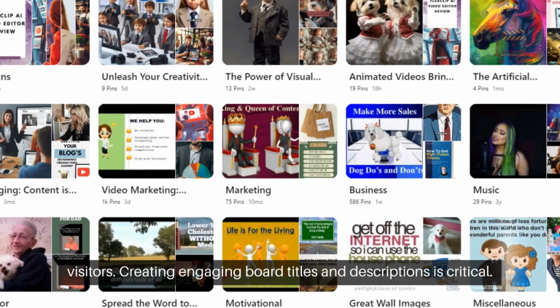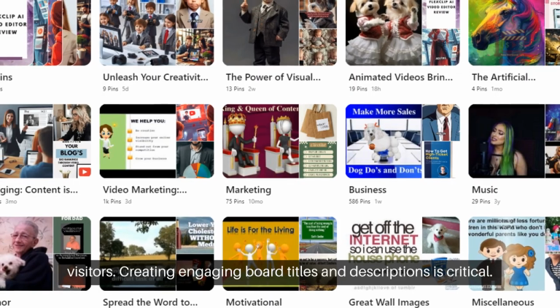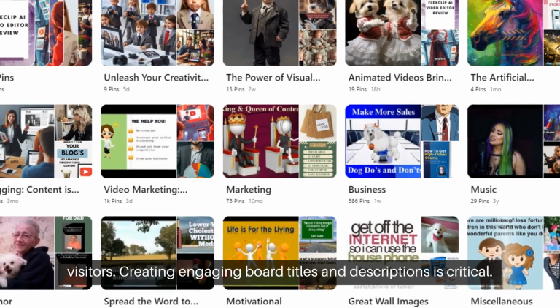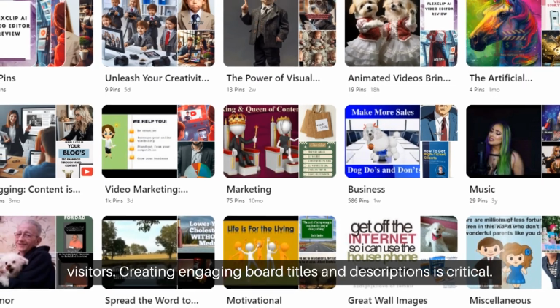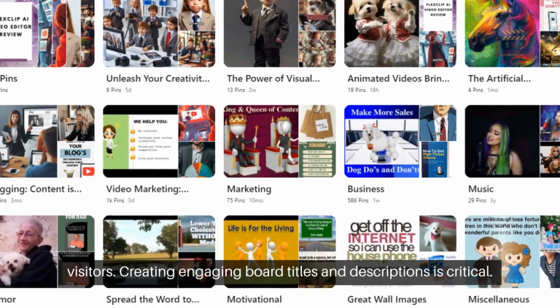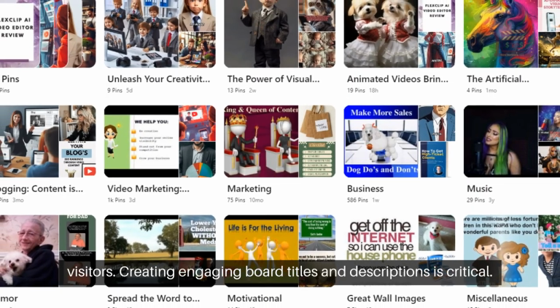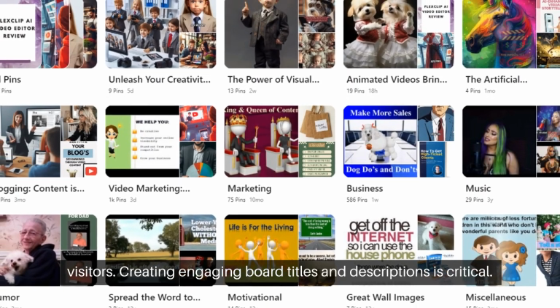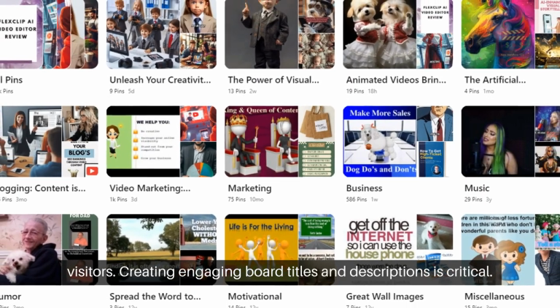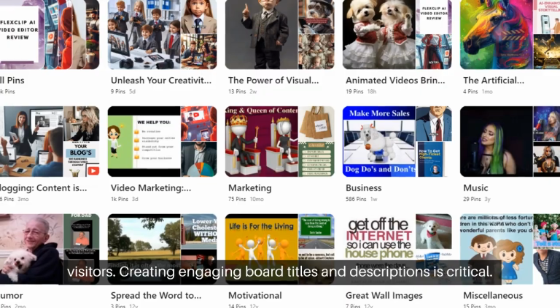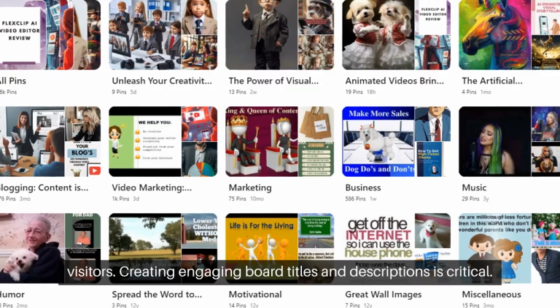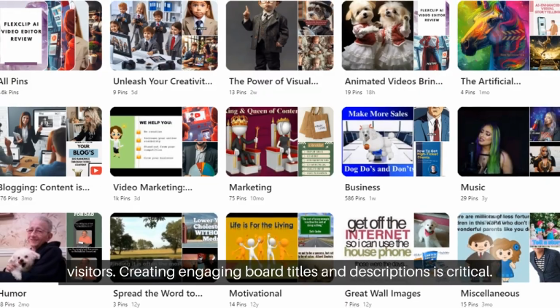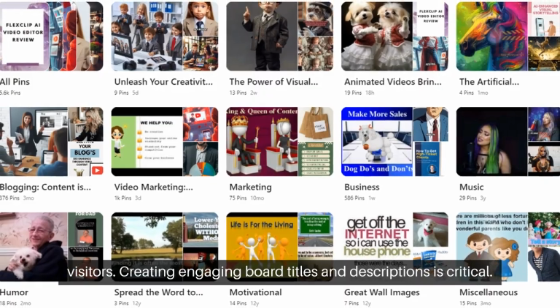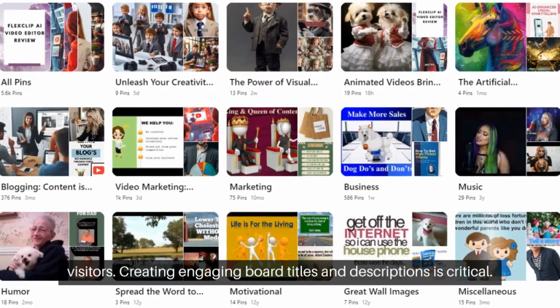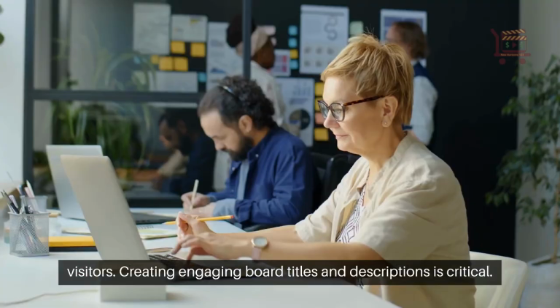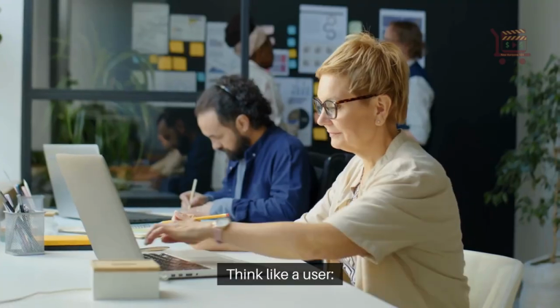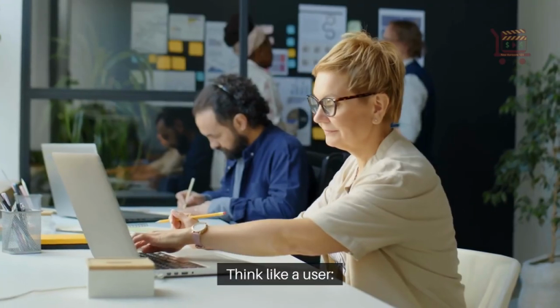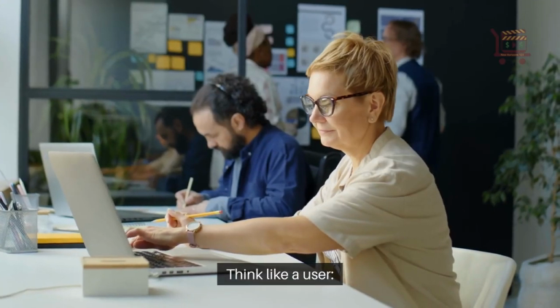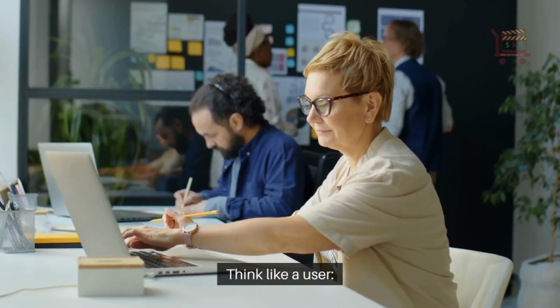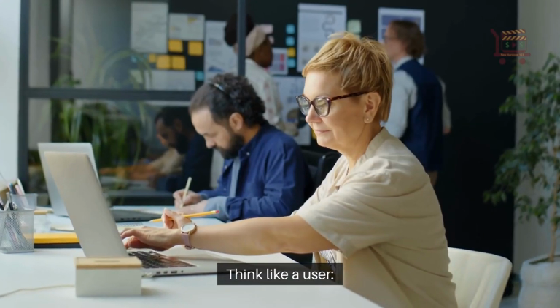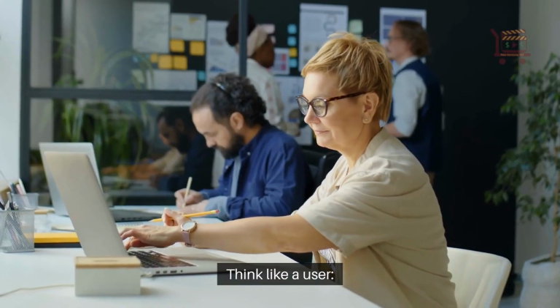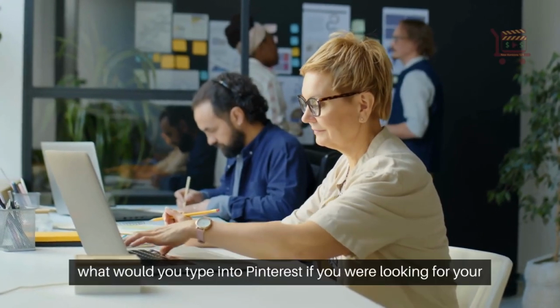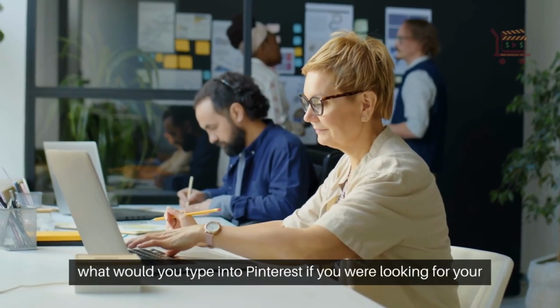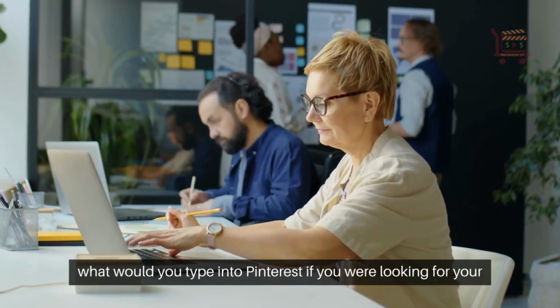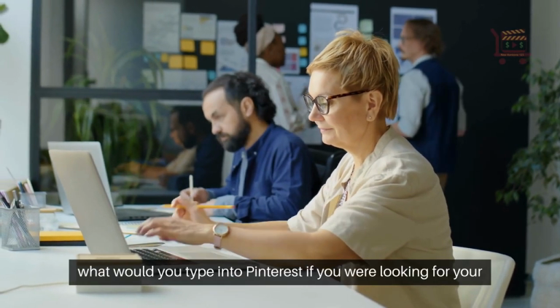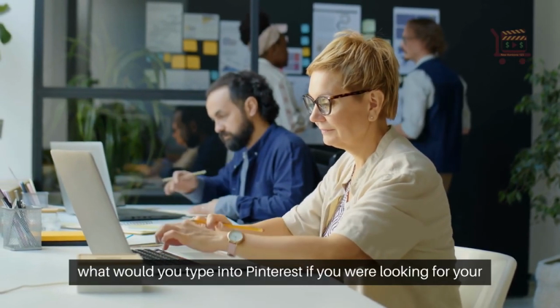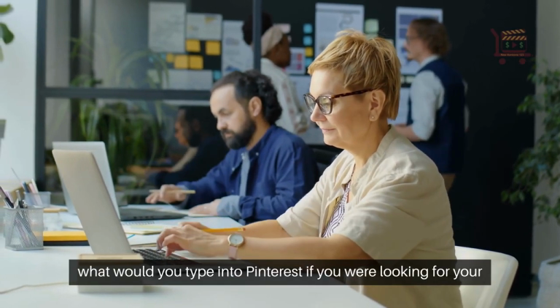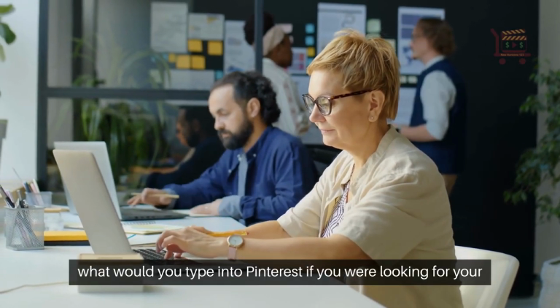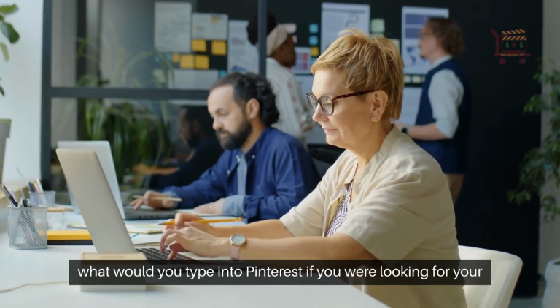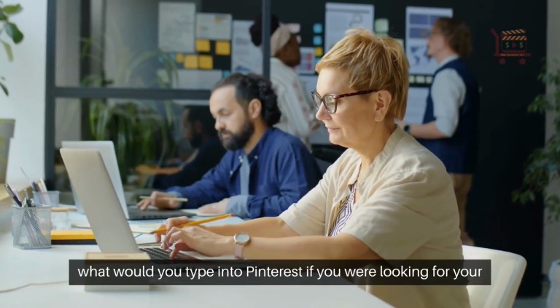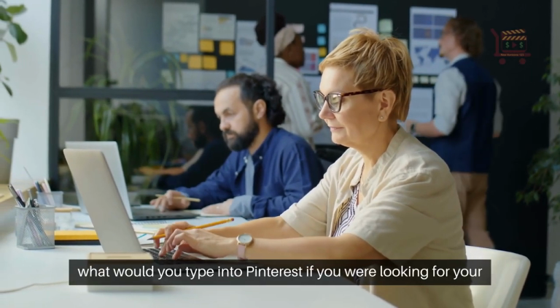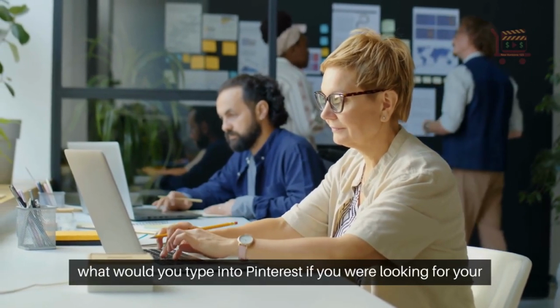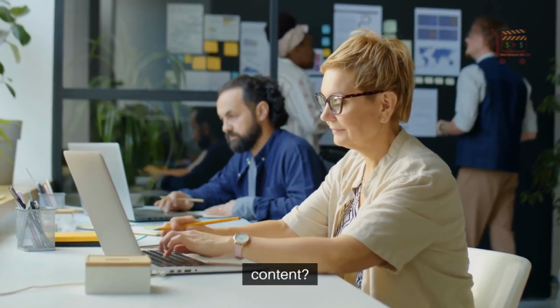Creating engaging board titles and descriptions is critical. Think like a user — what would you type into Pinterest if you were looking for your content?